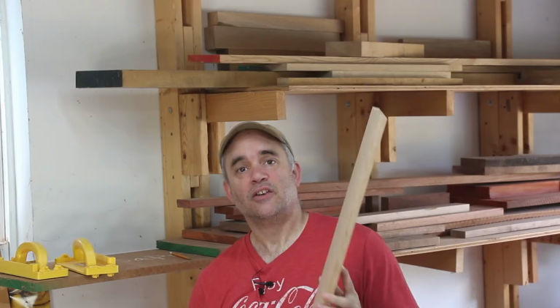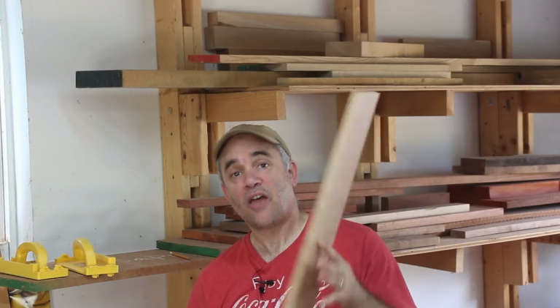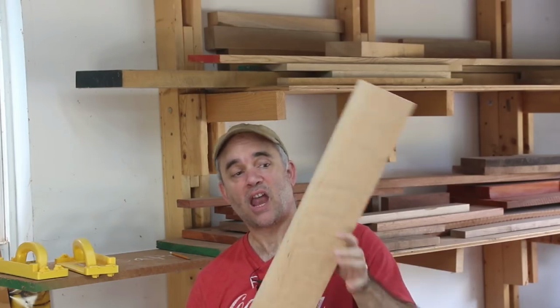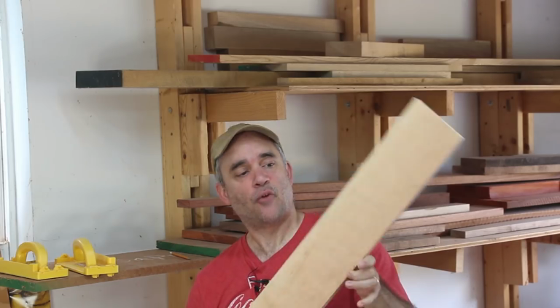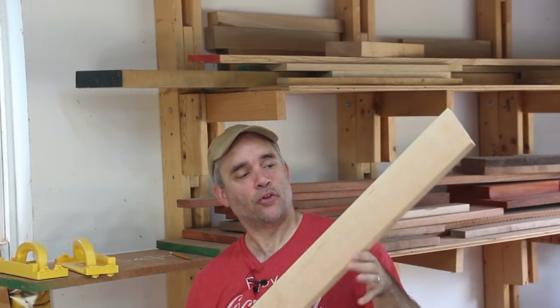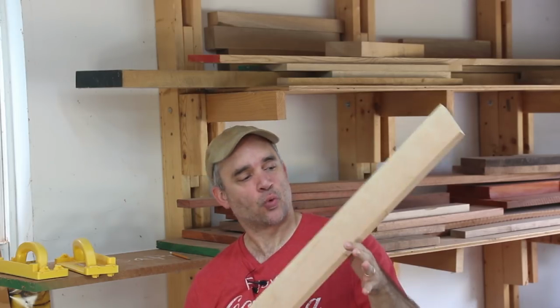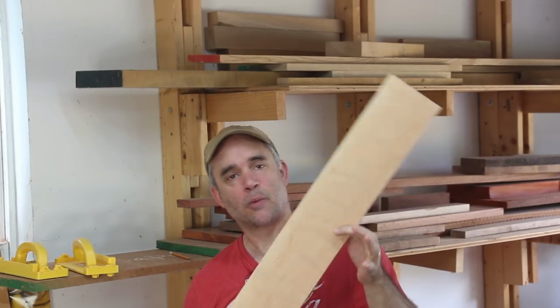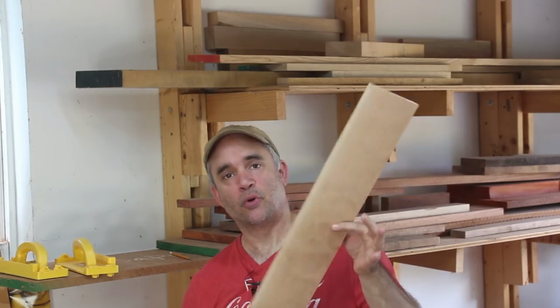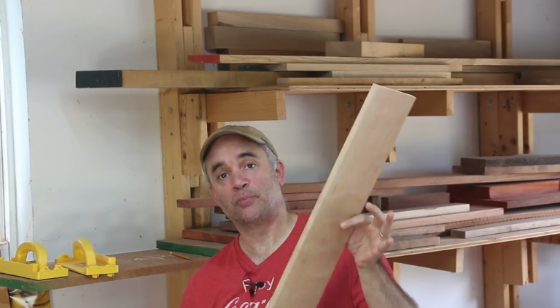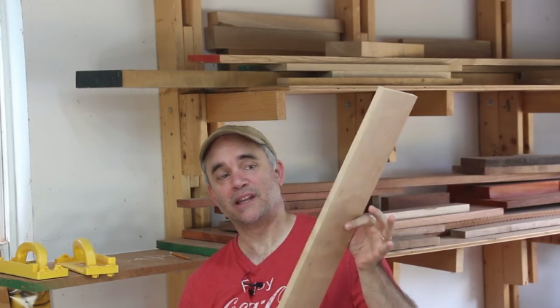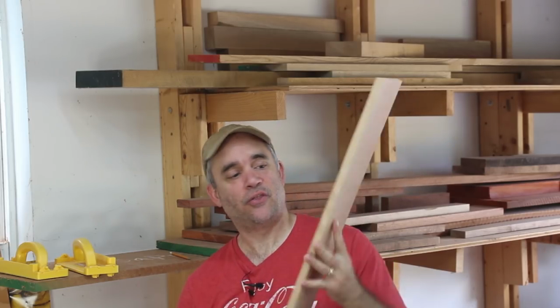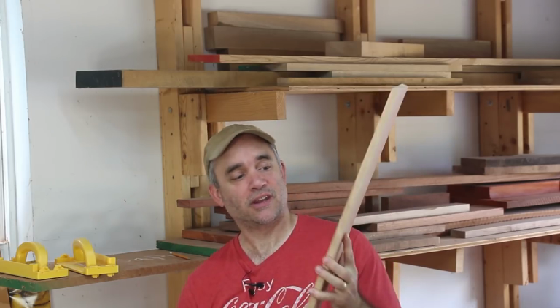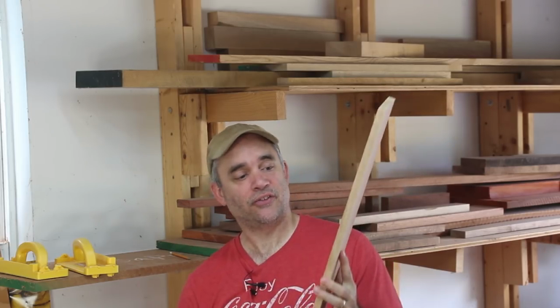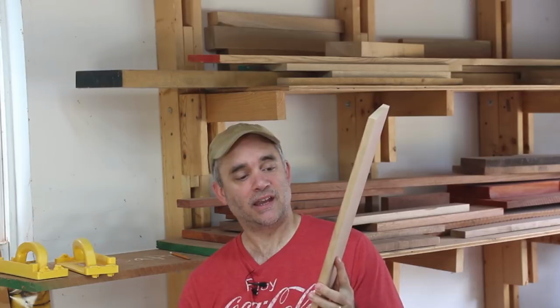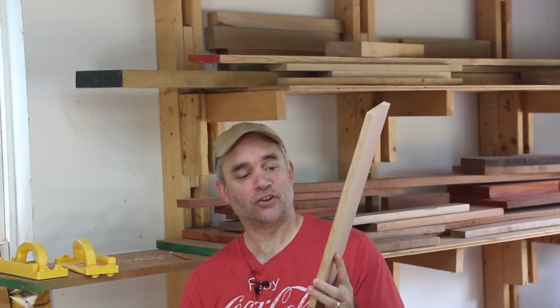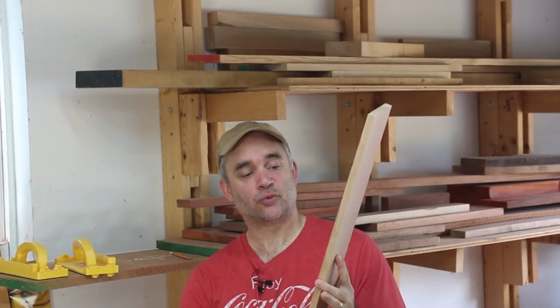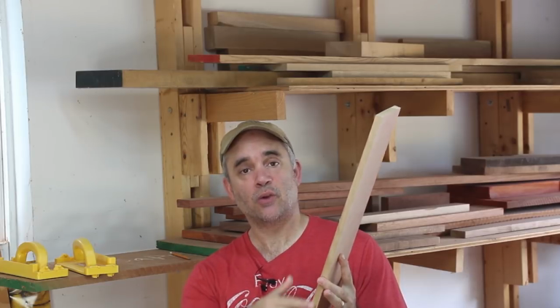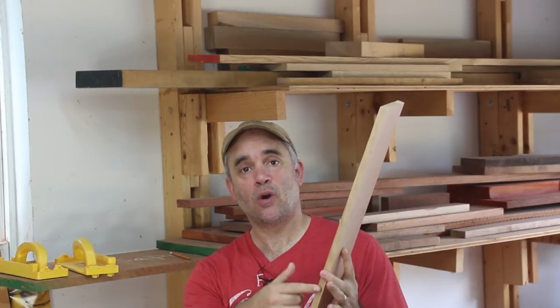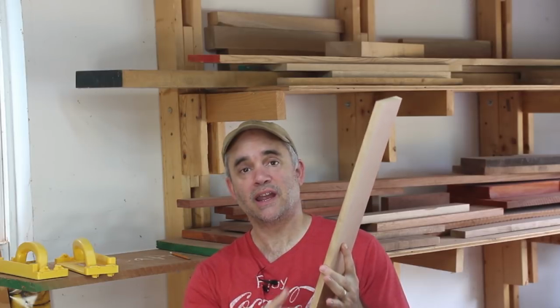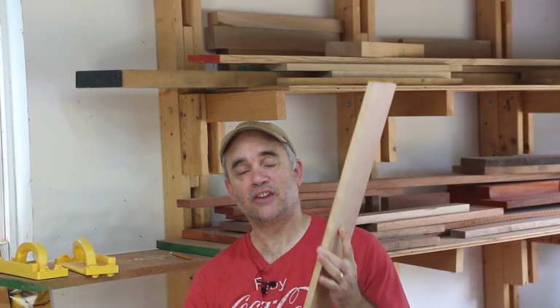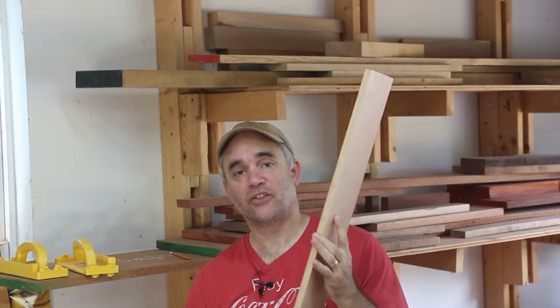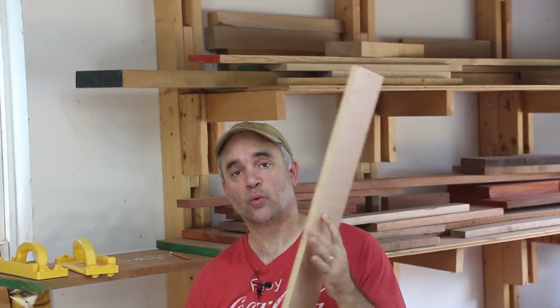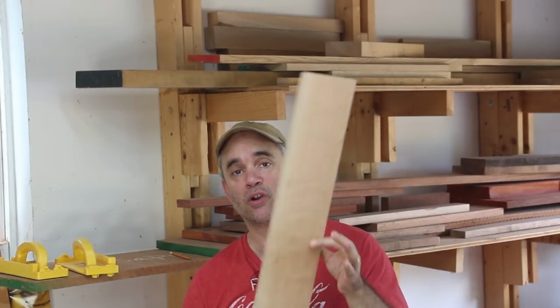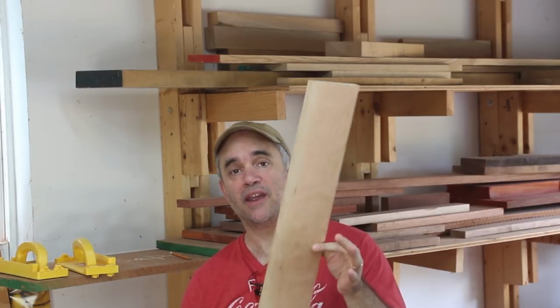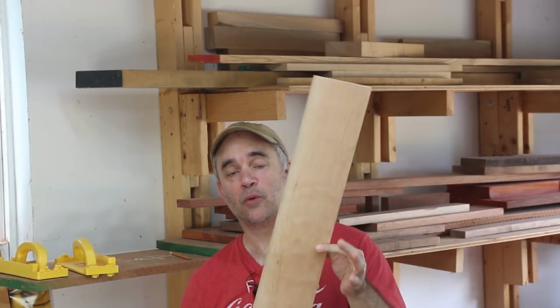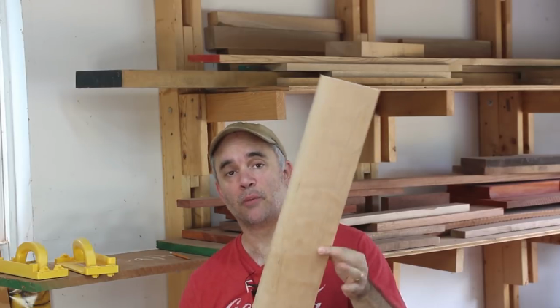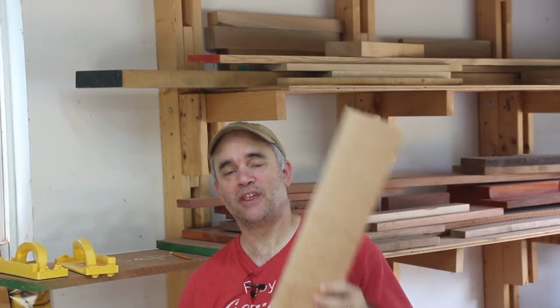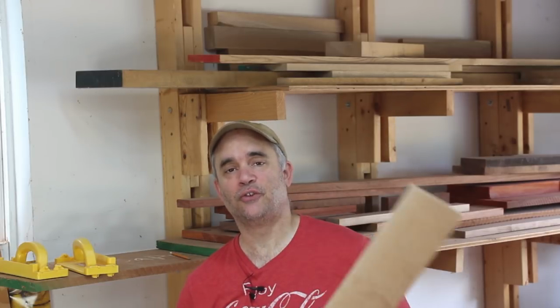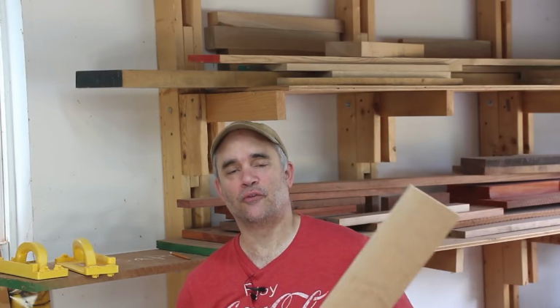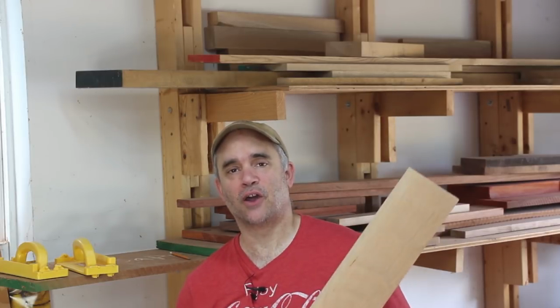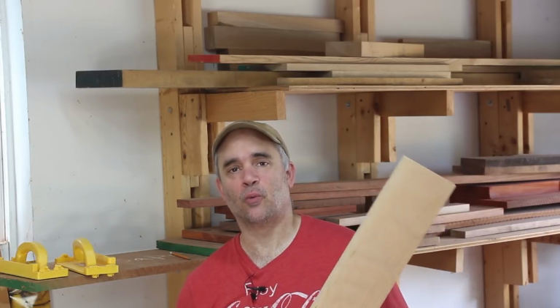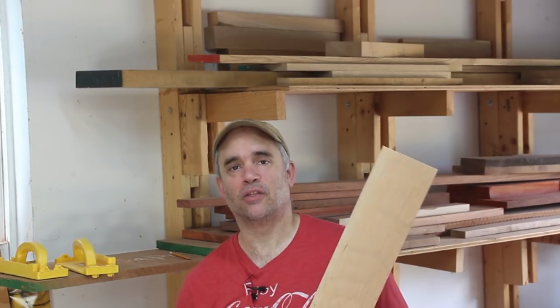Now that I have all the drawer components planed to thickness, I need to straighten one edge at the jointer and then rip these to their final width.